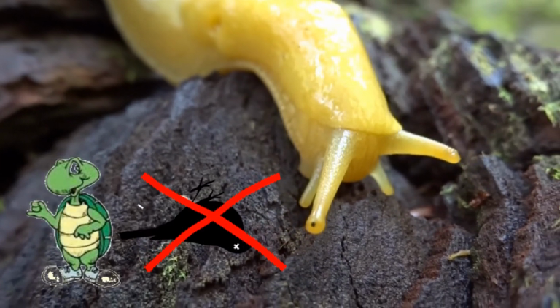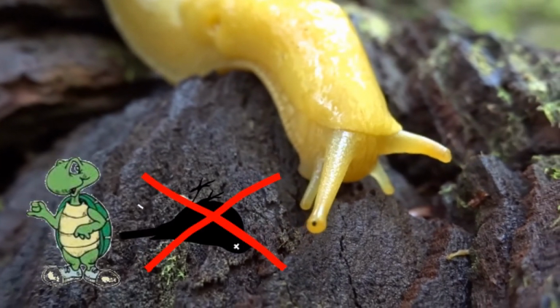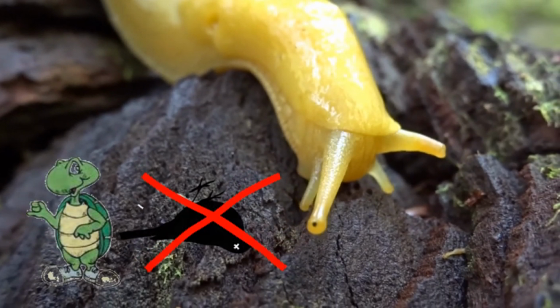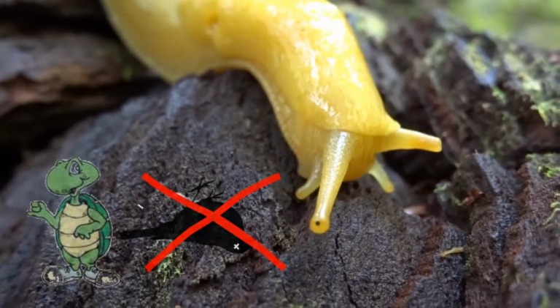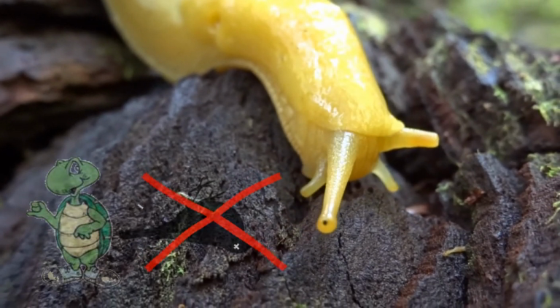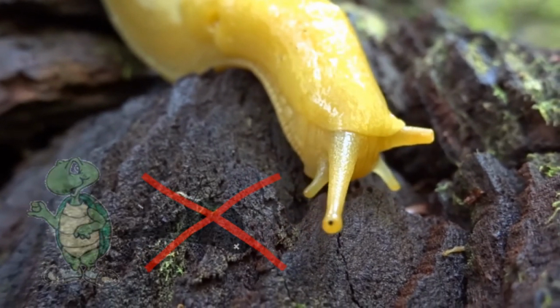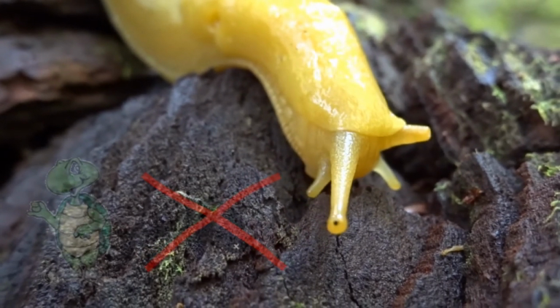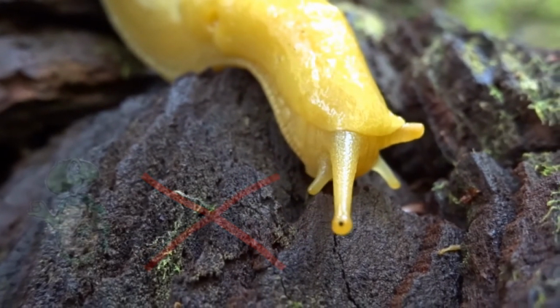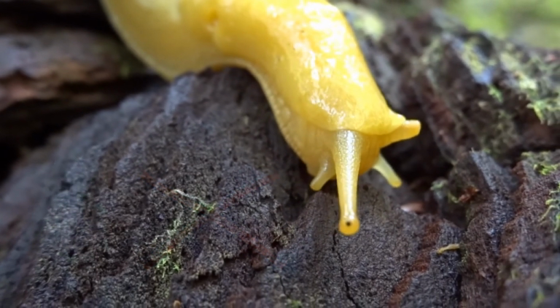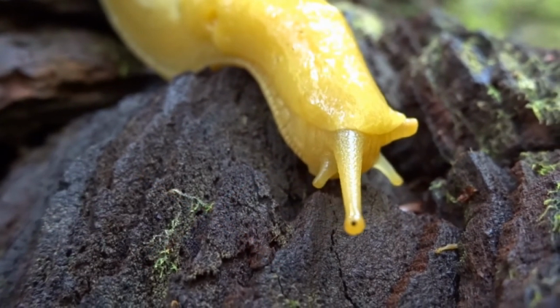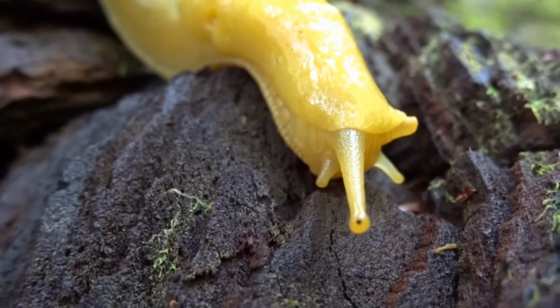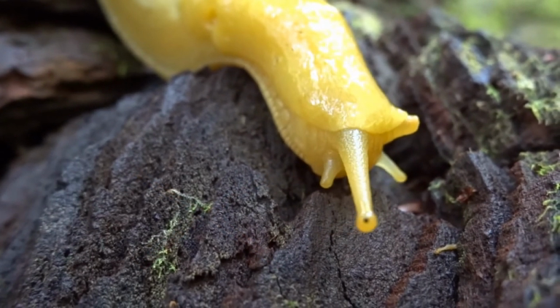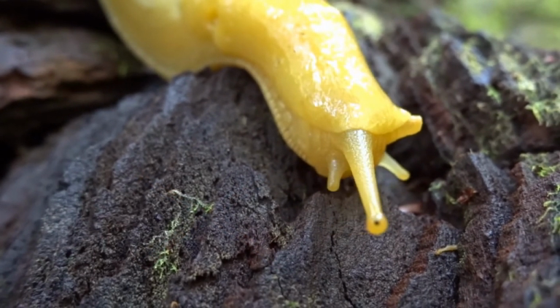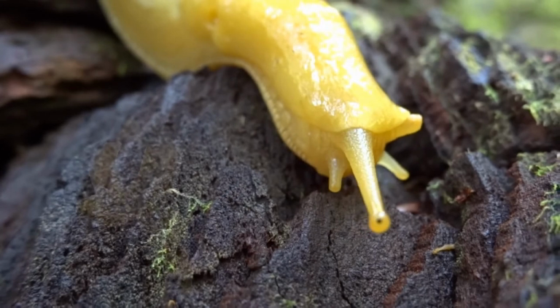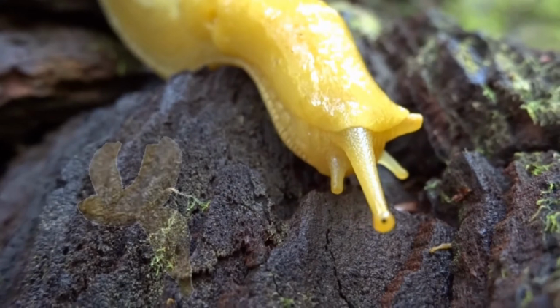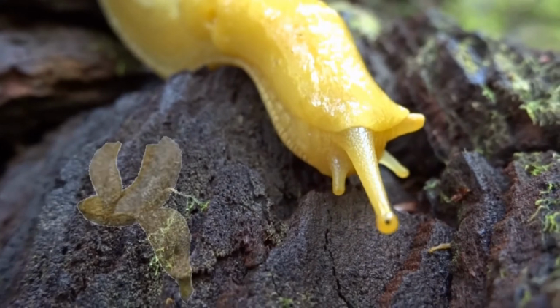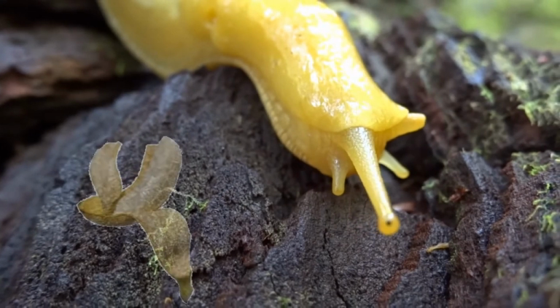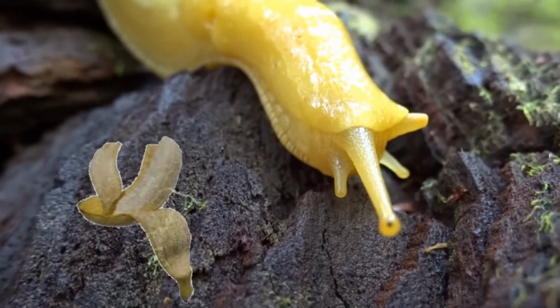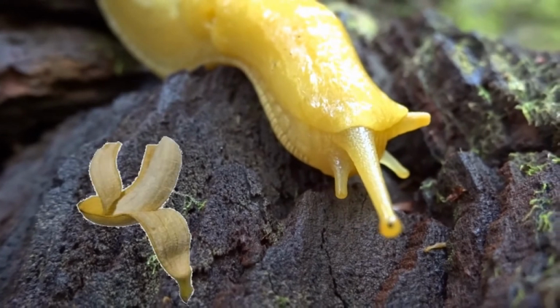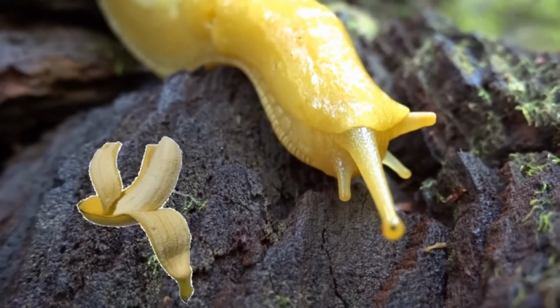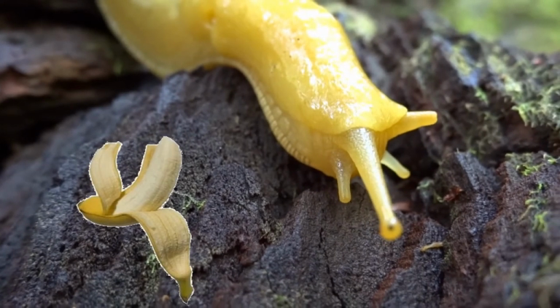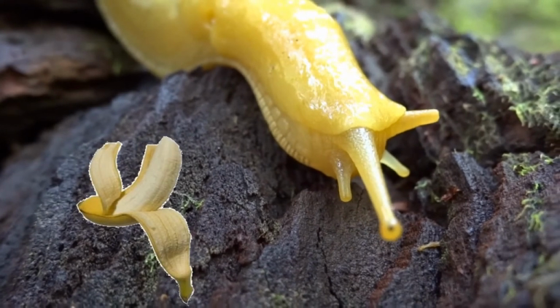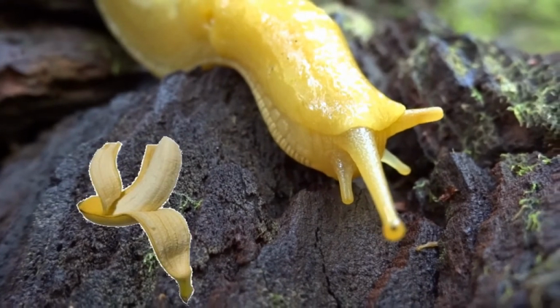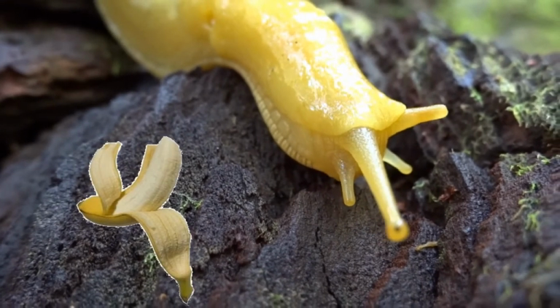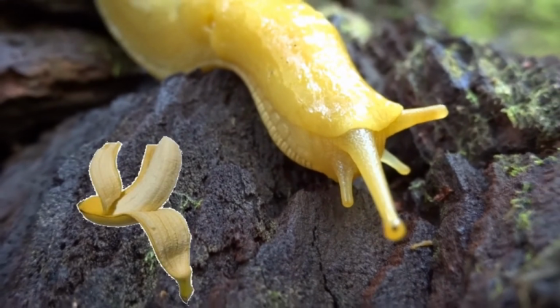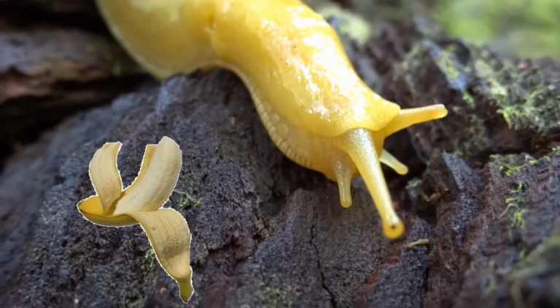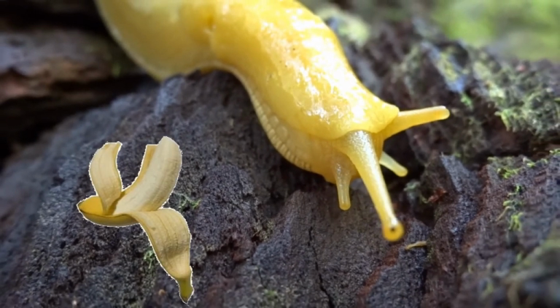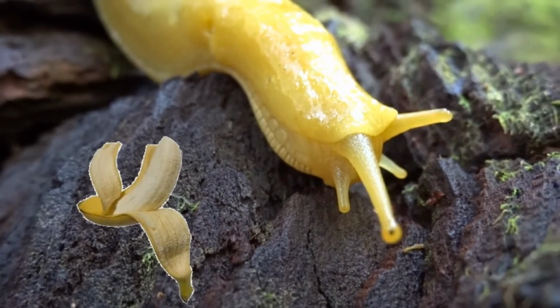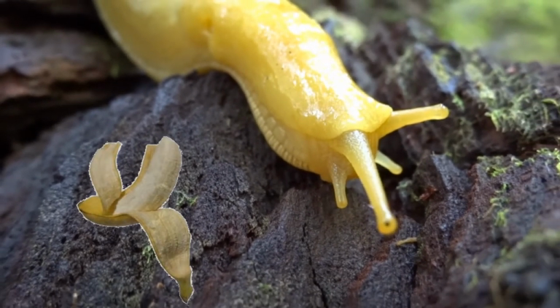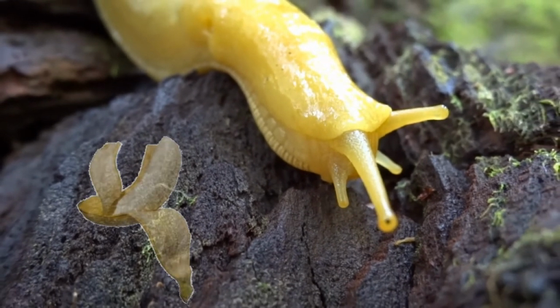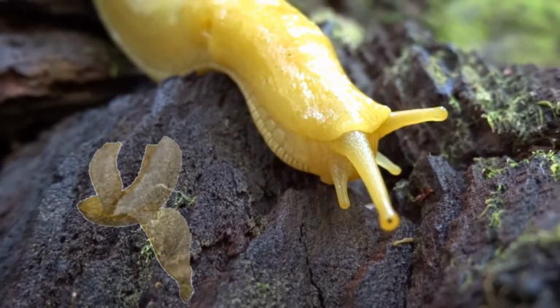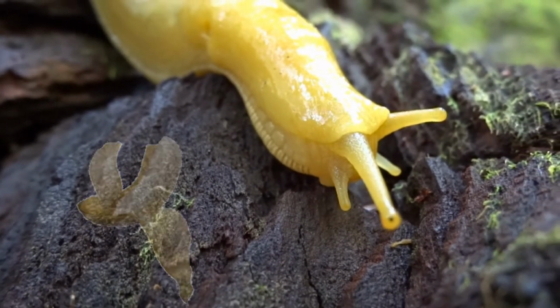Second hint. If you manage to peel it without too much fuss, it's probably a banana.